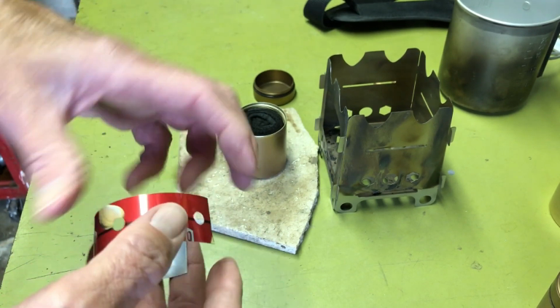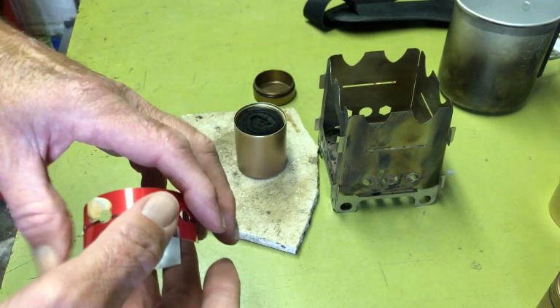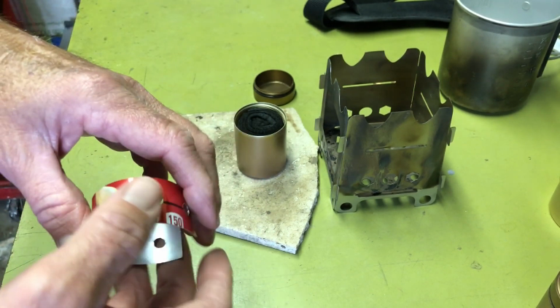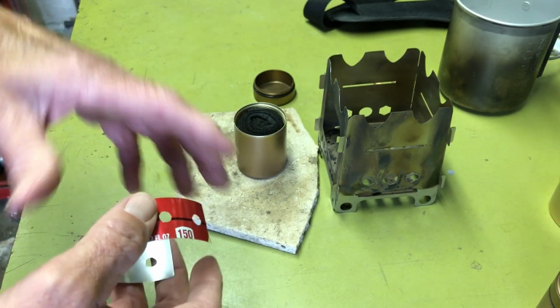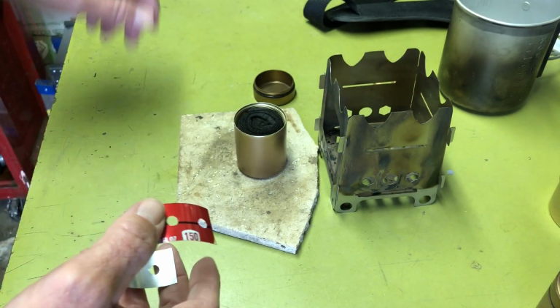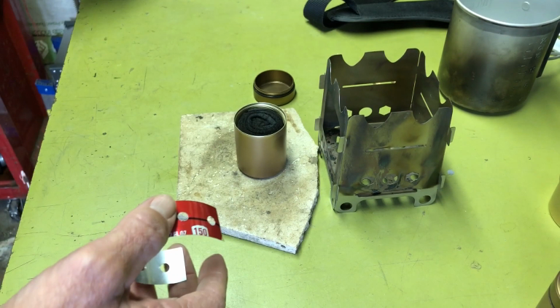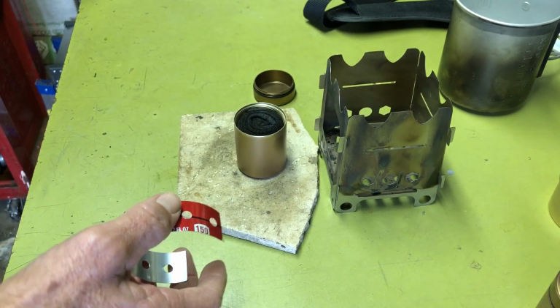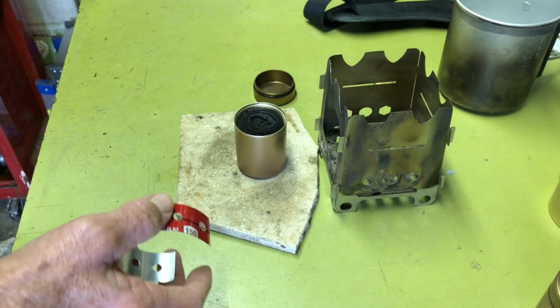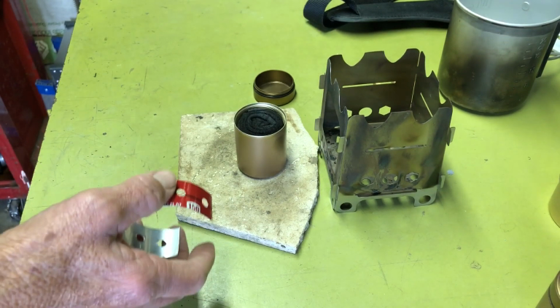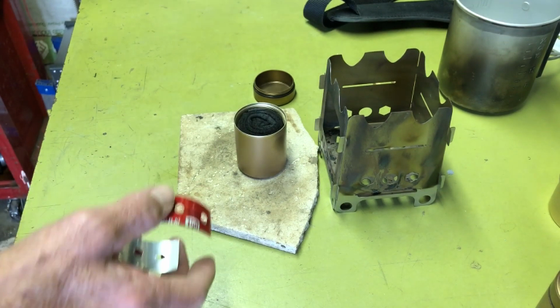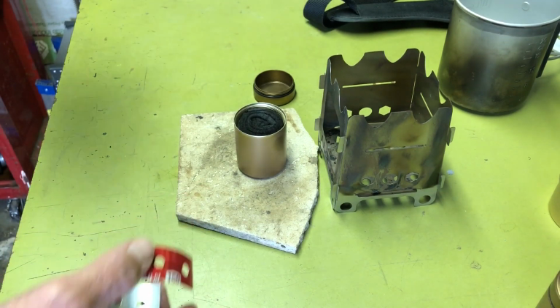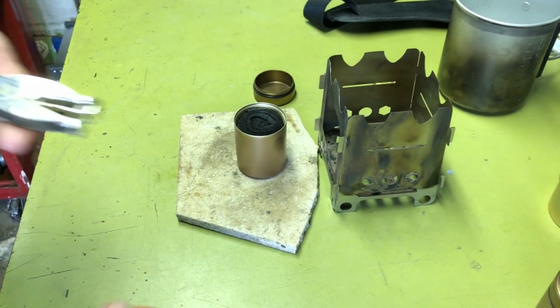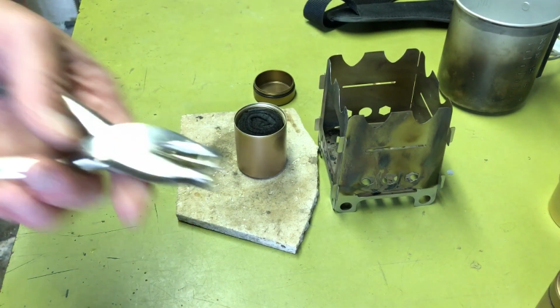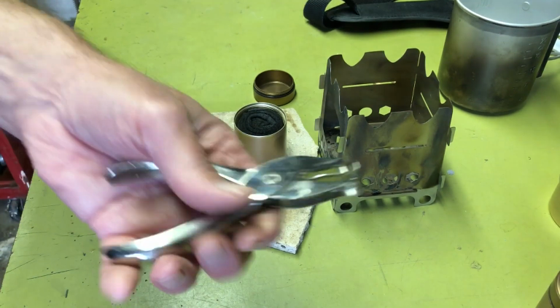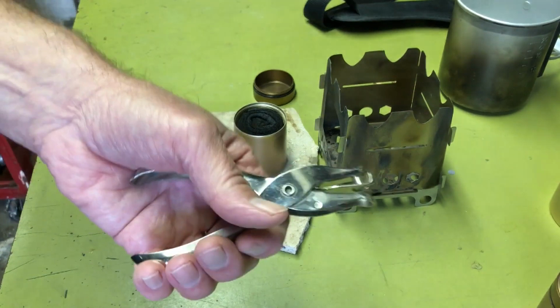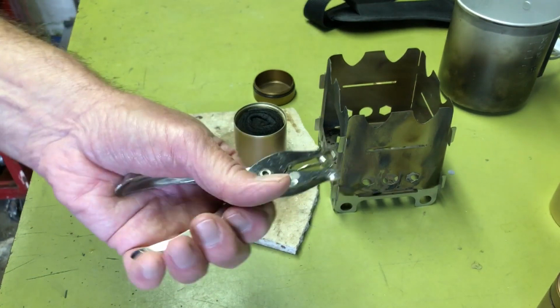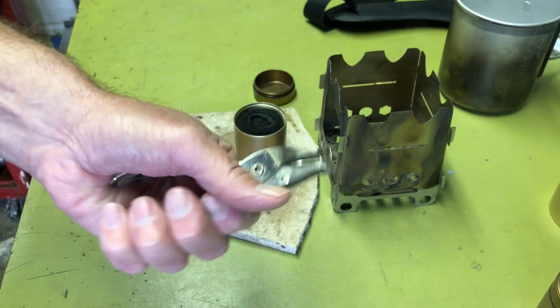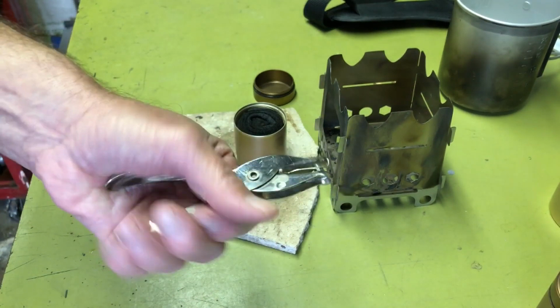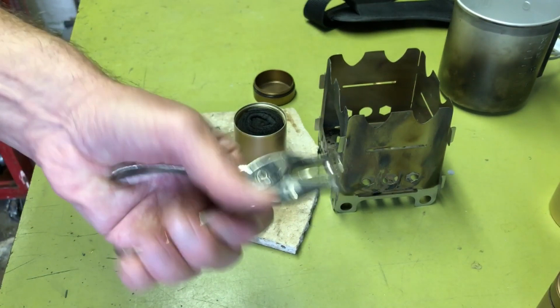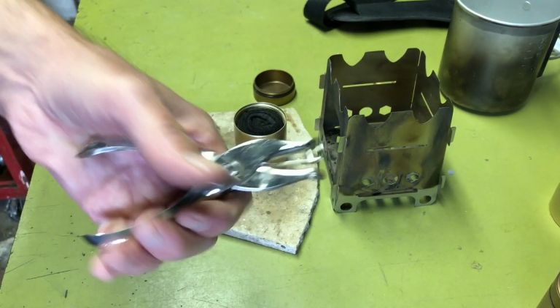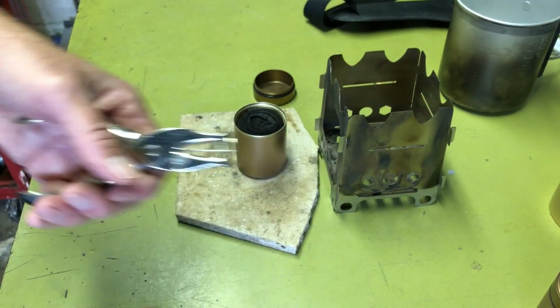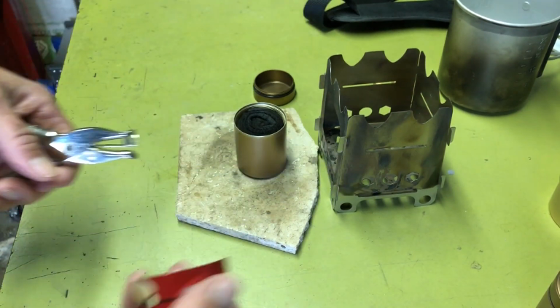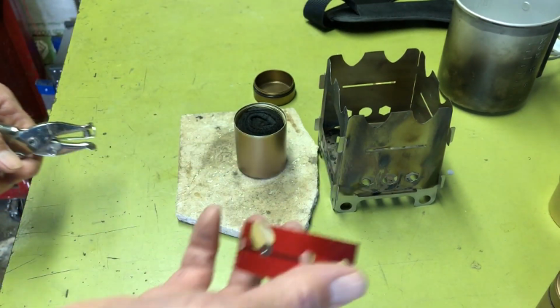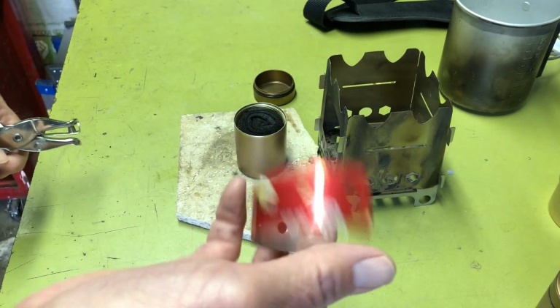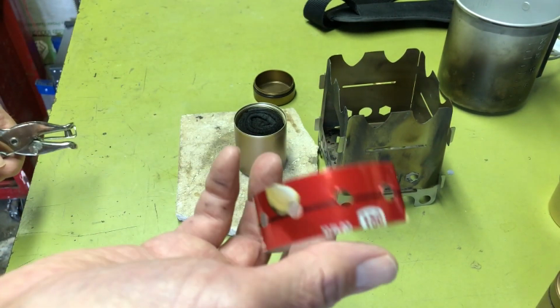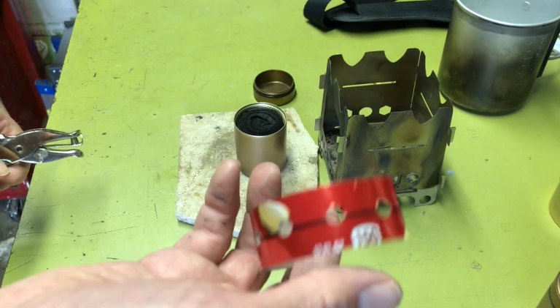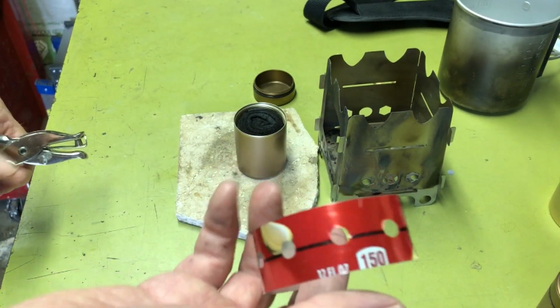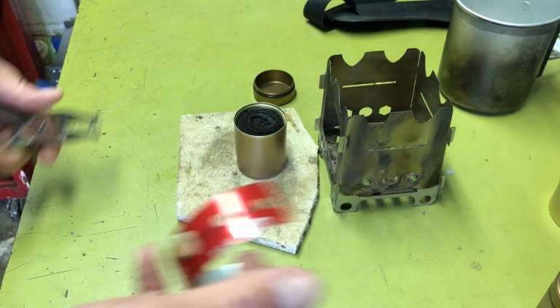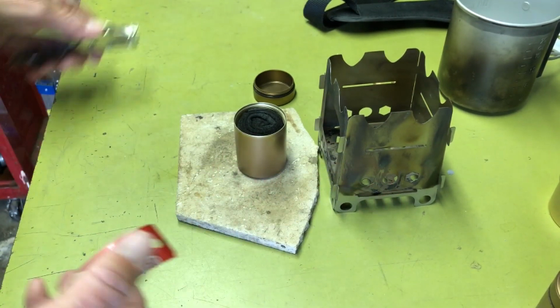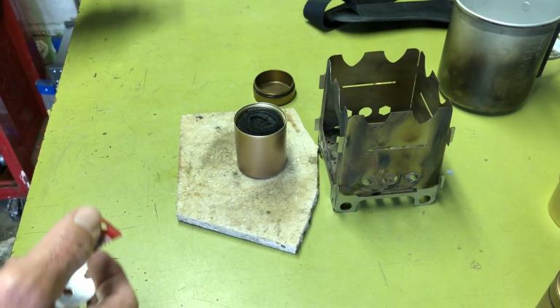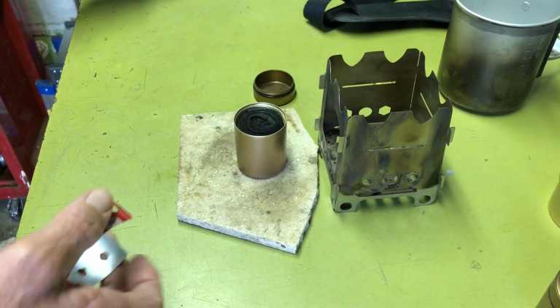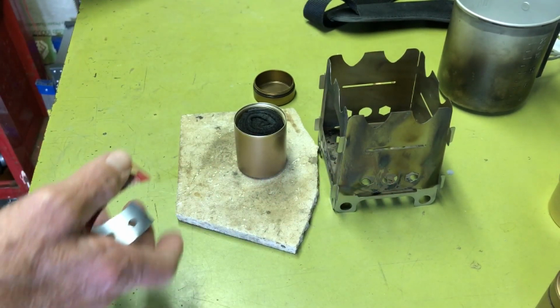I used an old hole punch to punch out the holes, and it works just great.